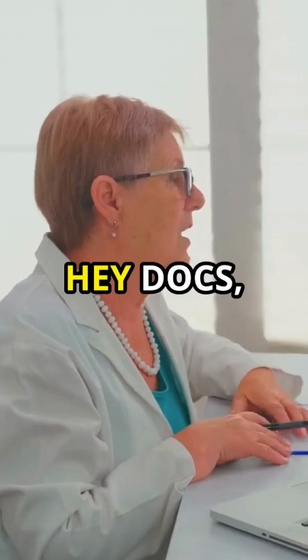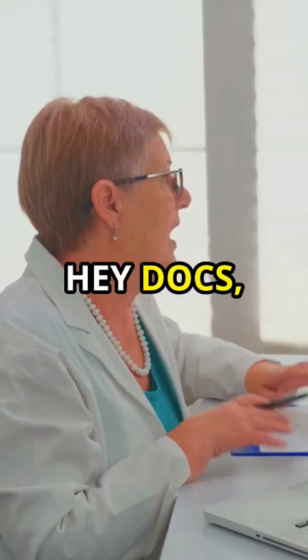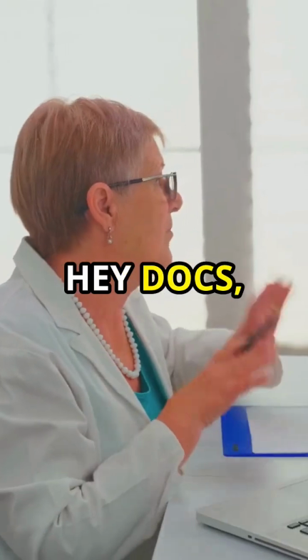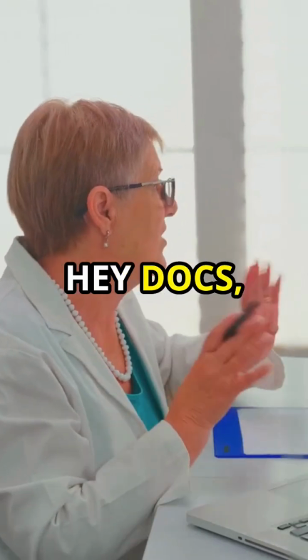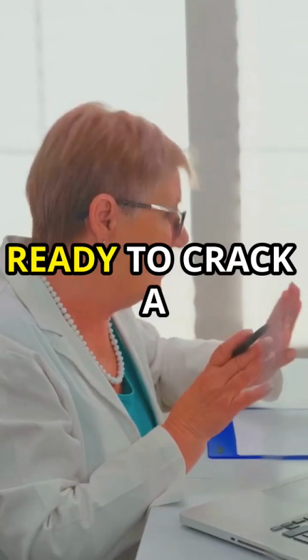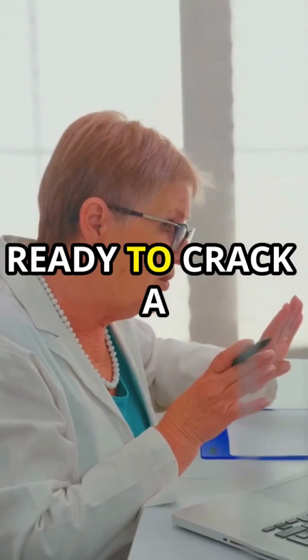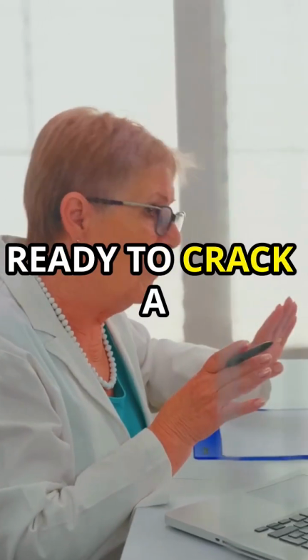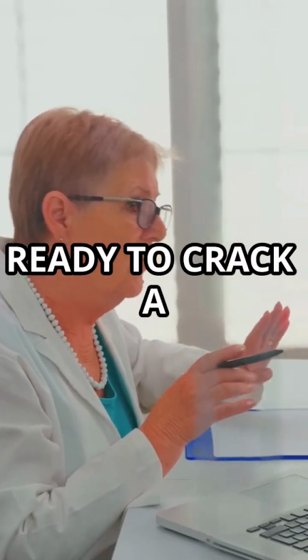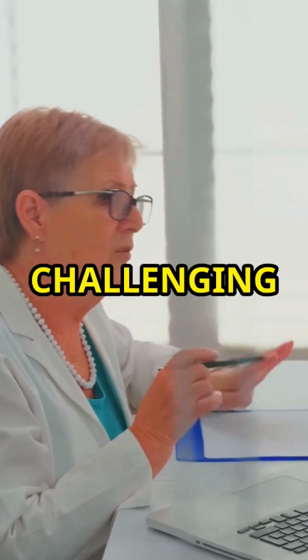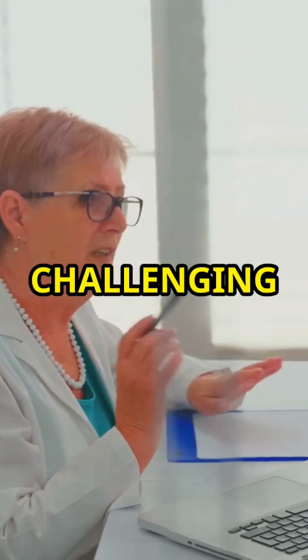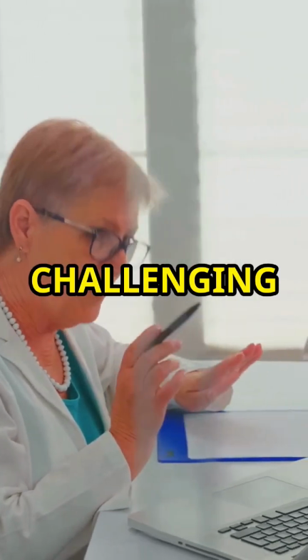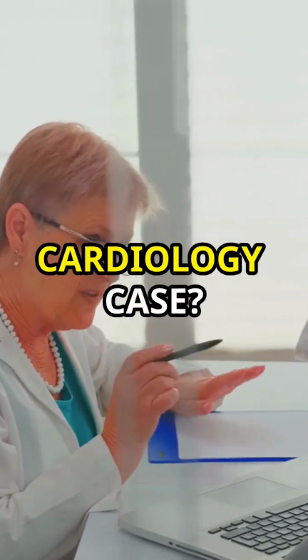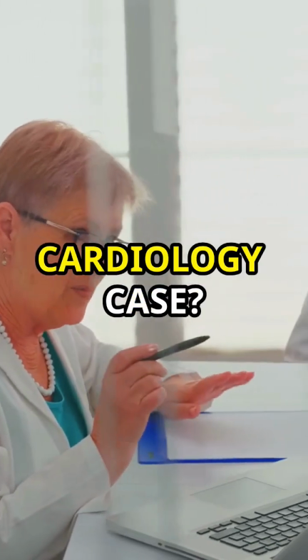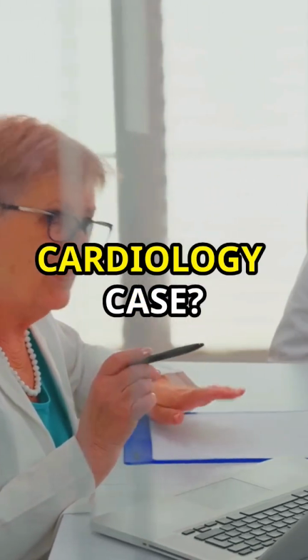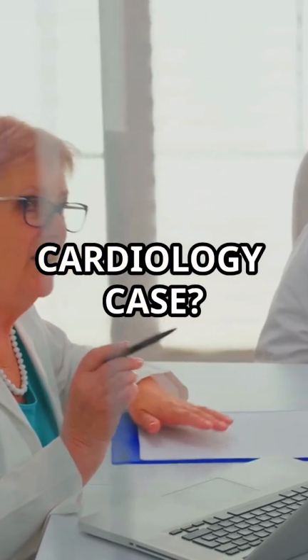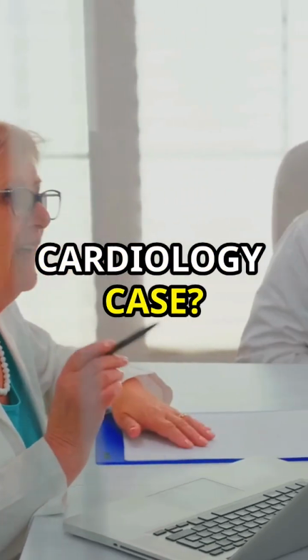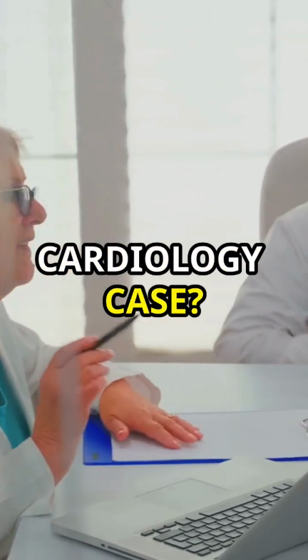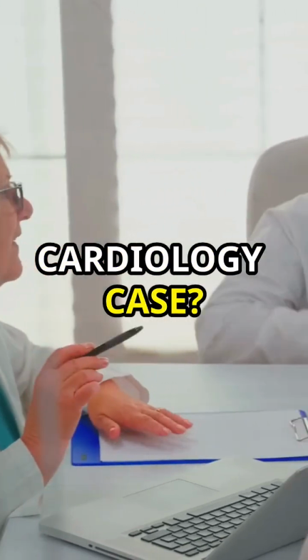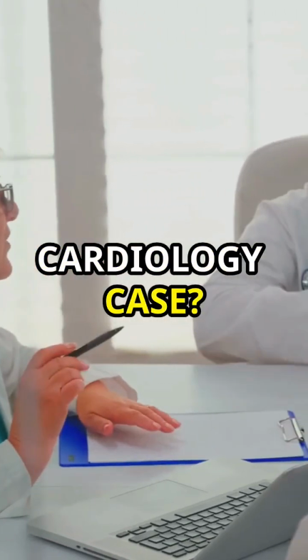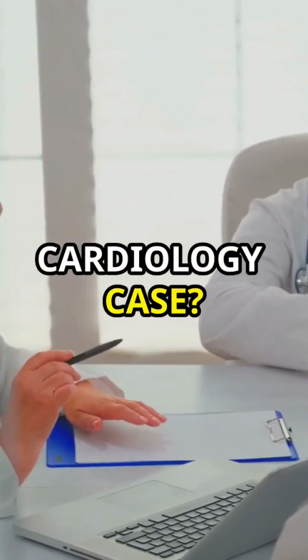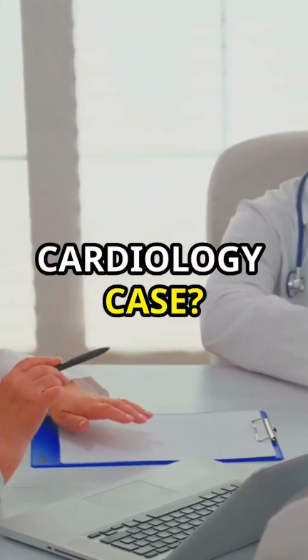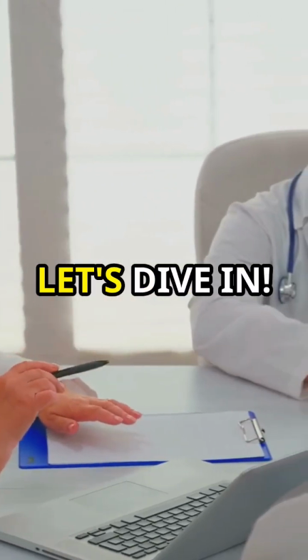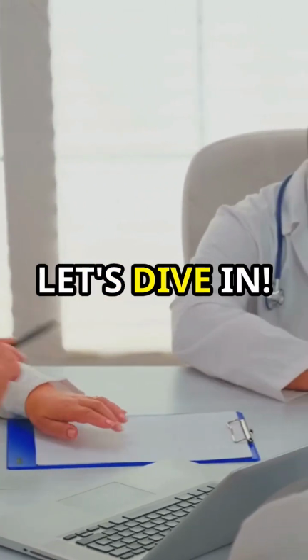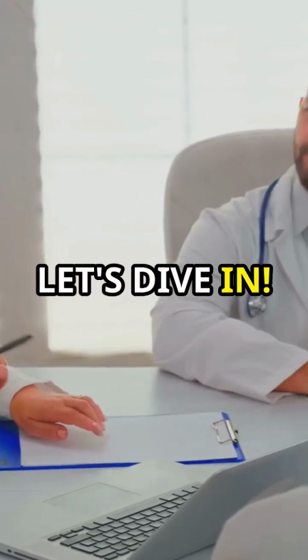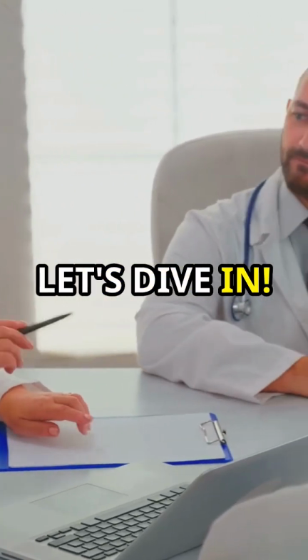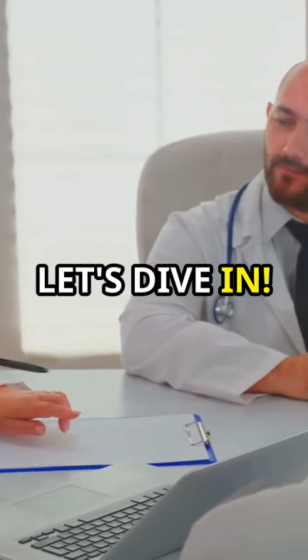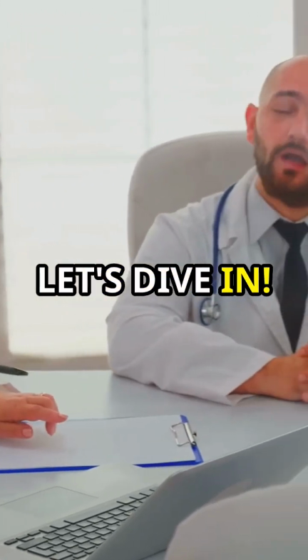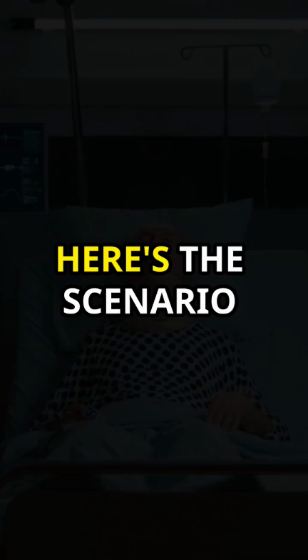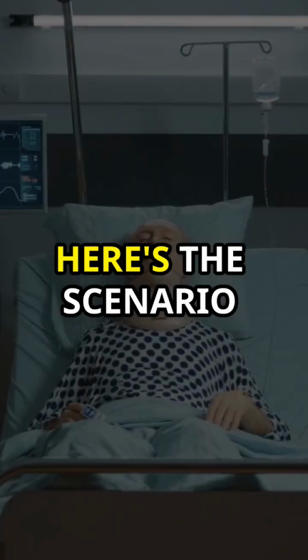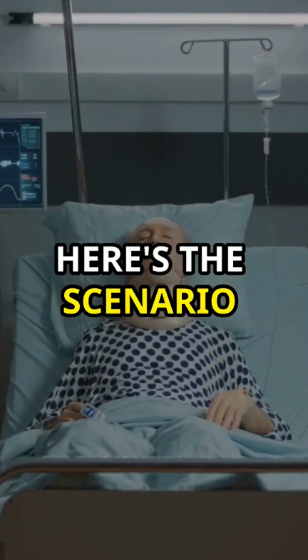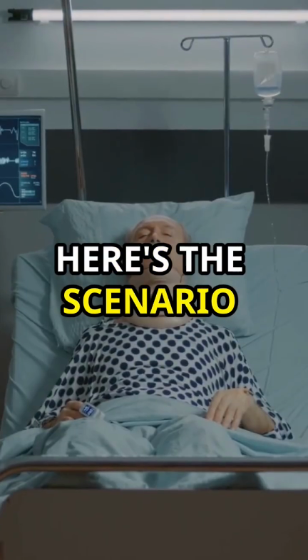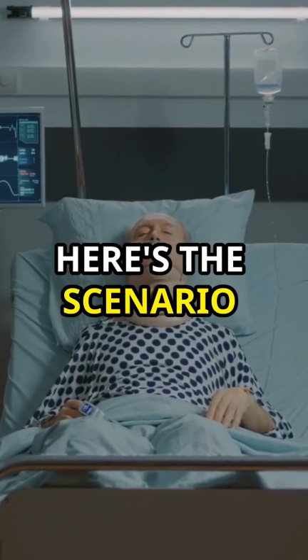Hey docs, ready to crack a challenging cardiology case? Let's dive in. Here's the scenario.